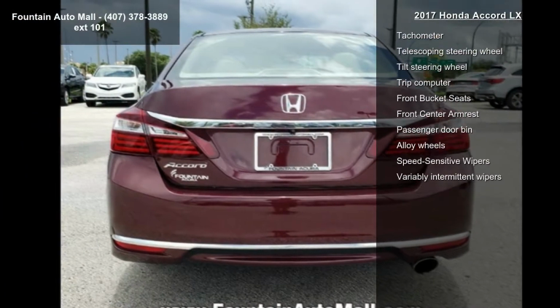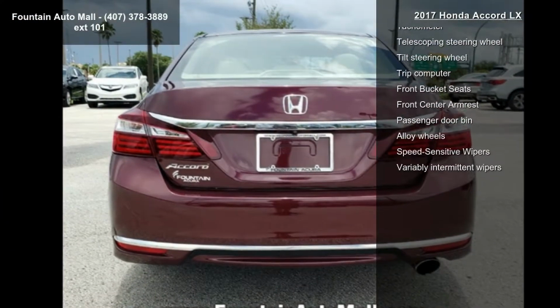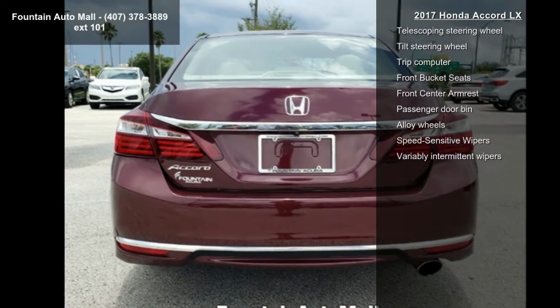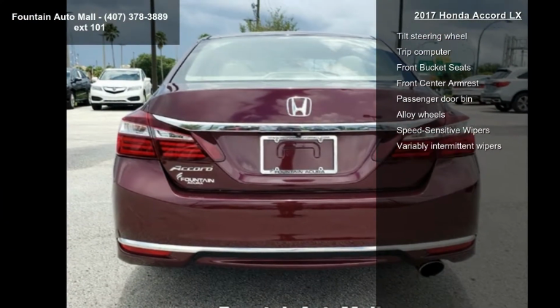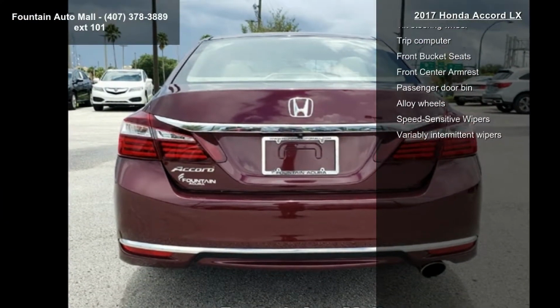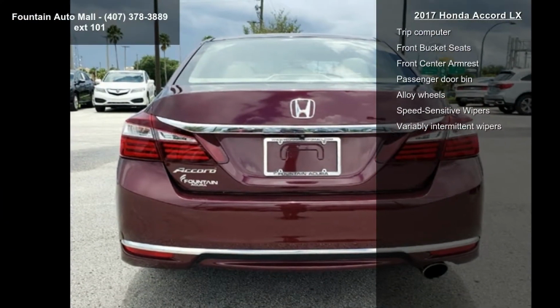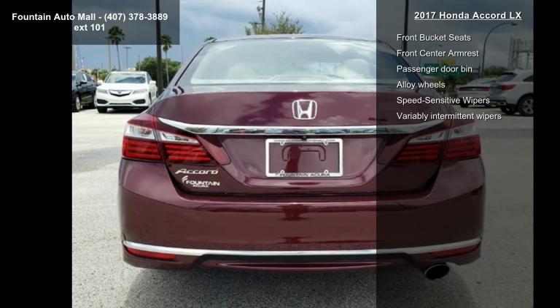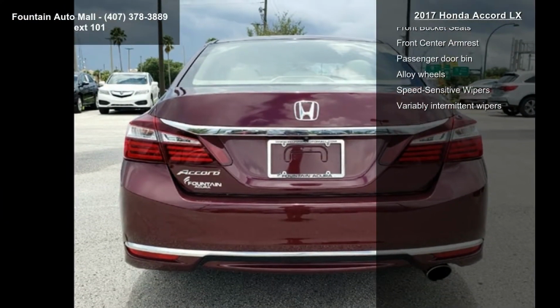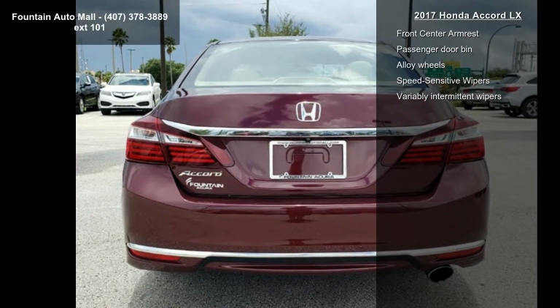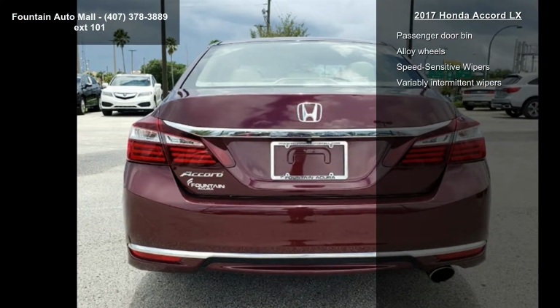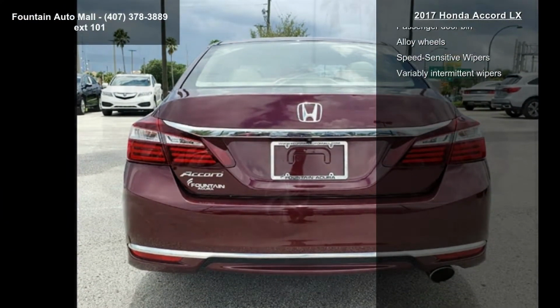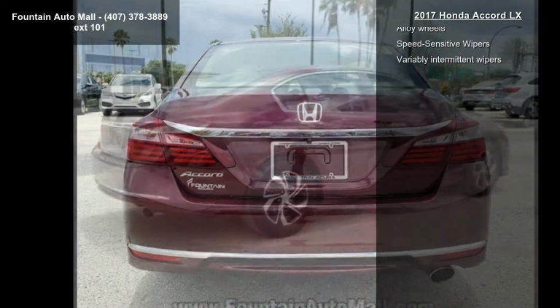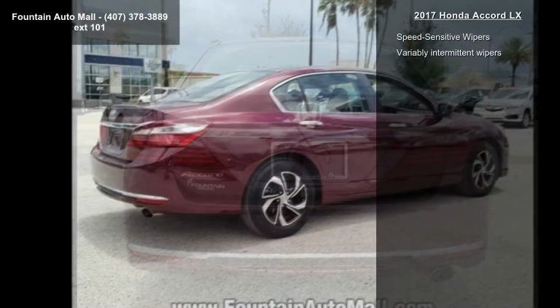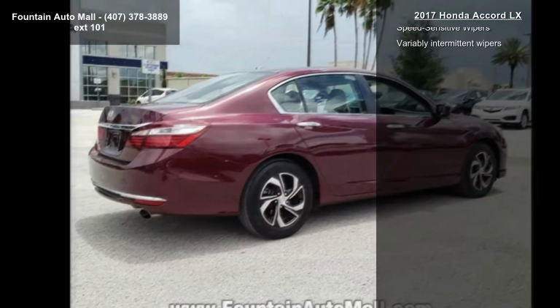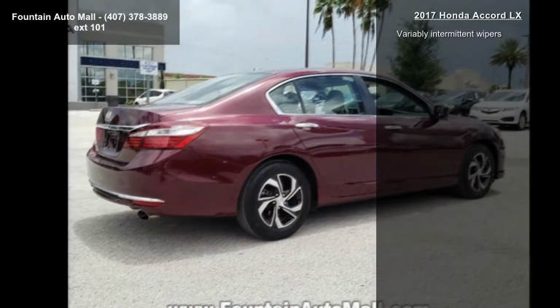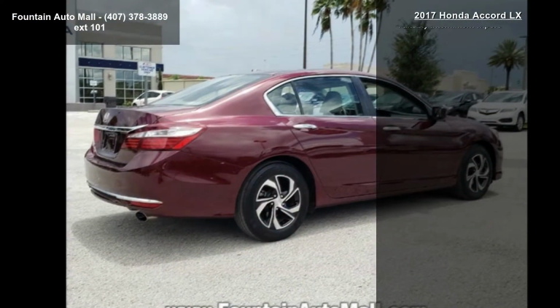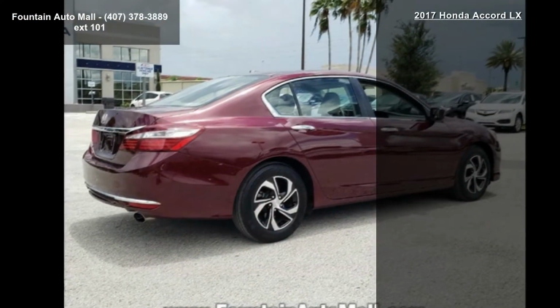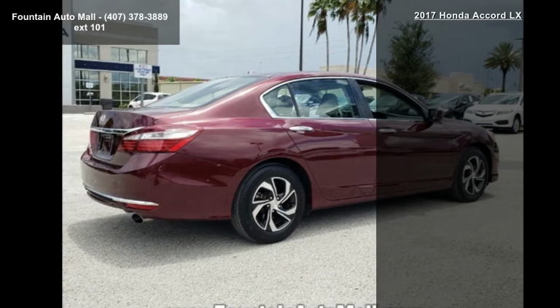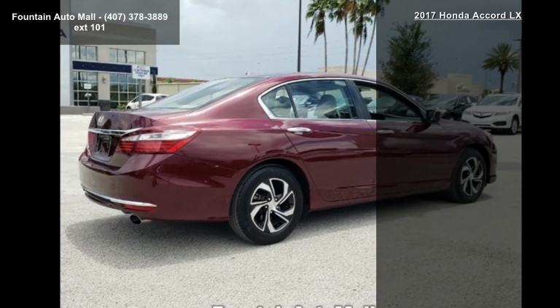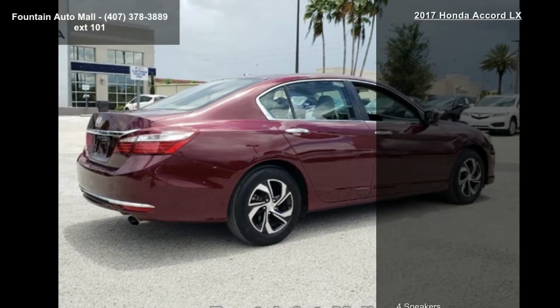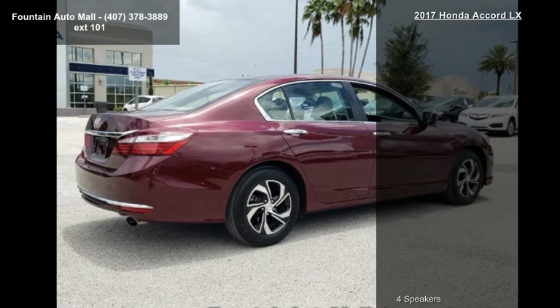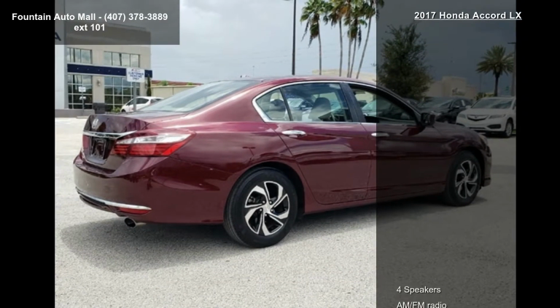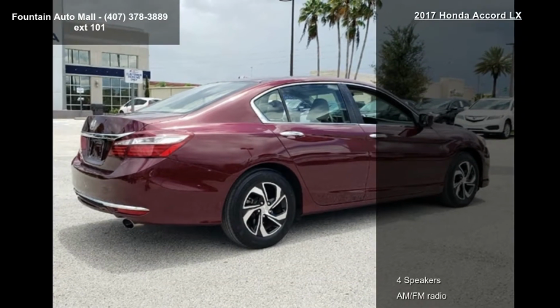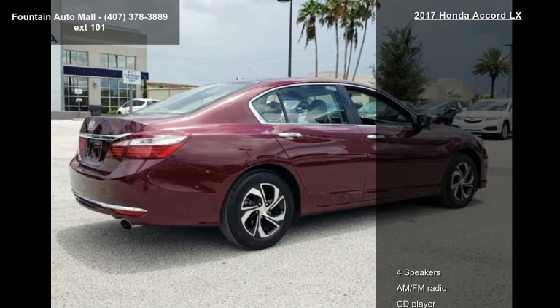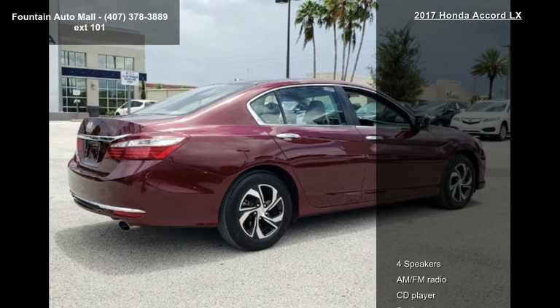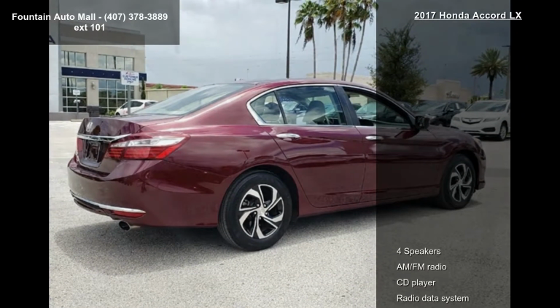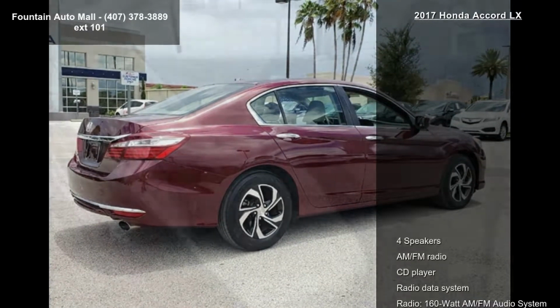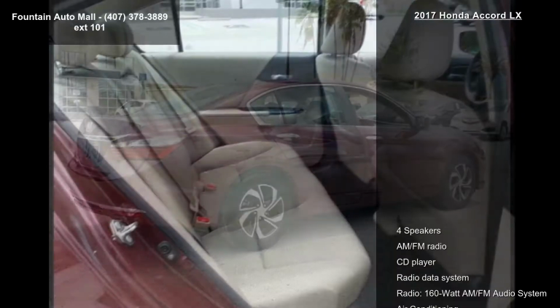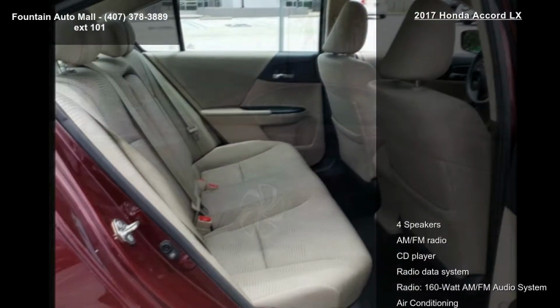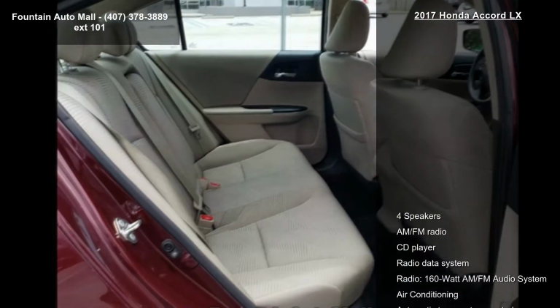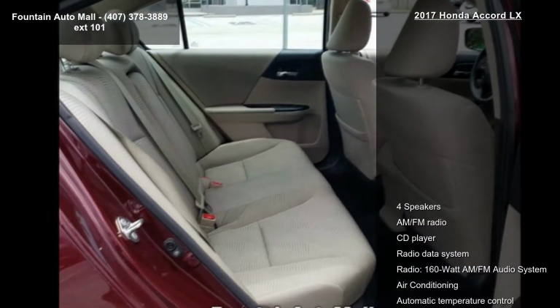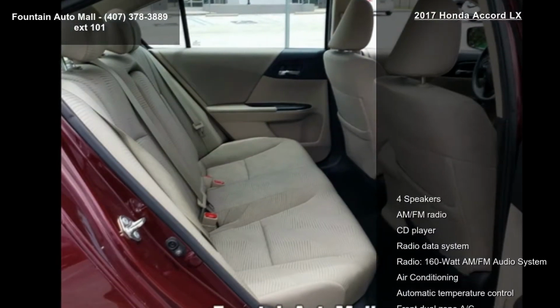If you are looking for a solid pre-owned car, this might be the one. Don't let this one get away — call or click to schedule a test drive today.